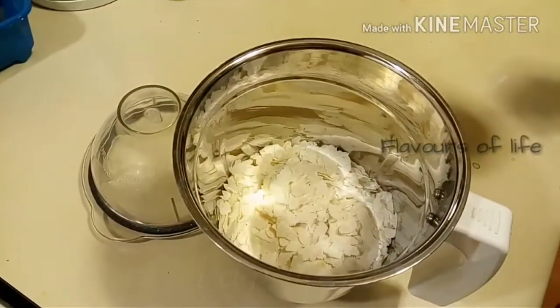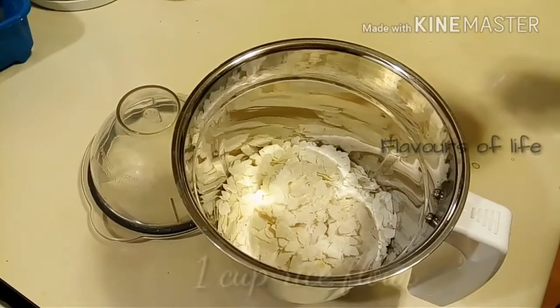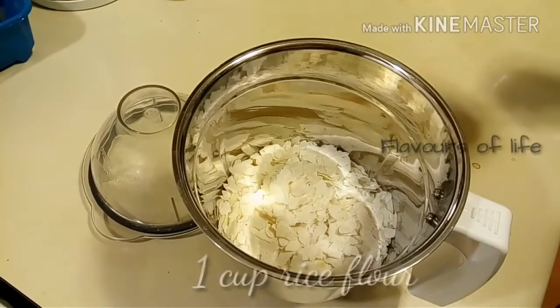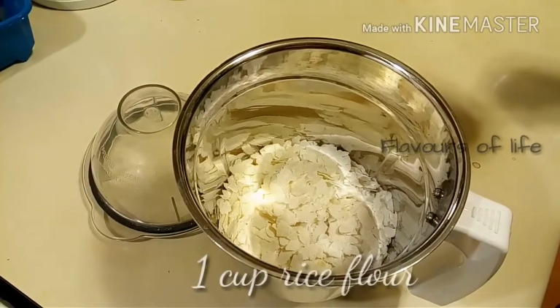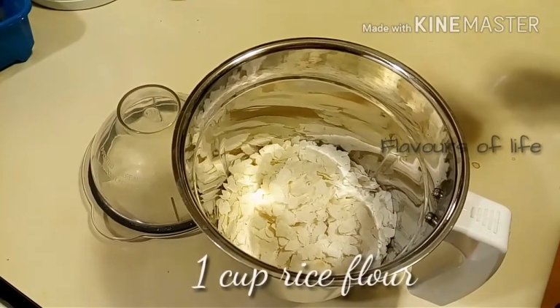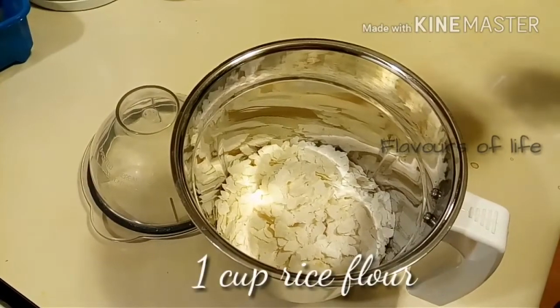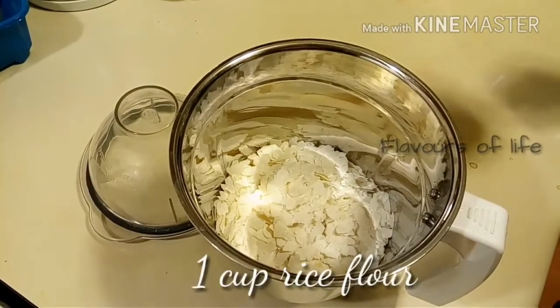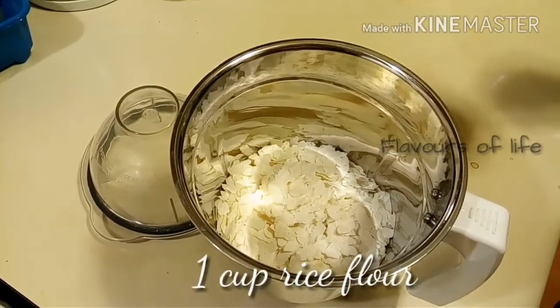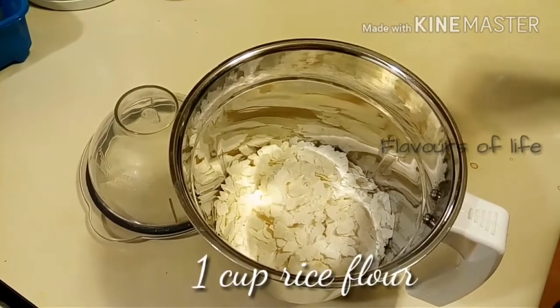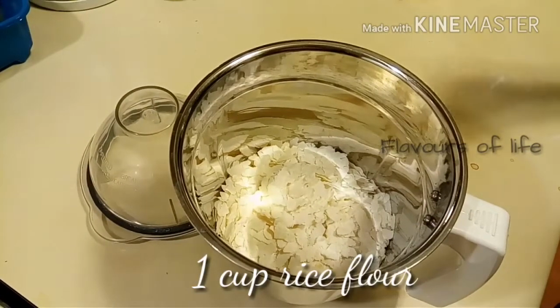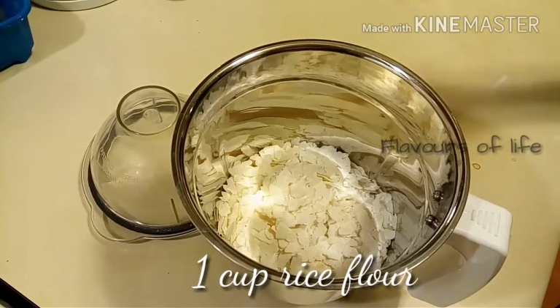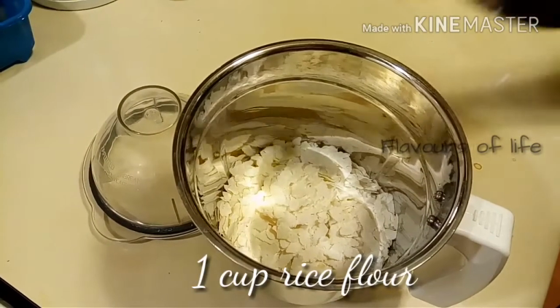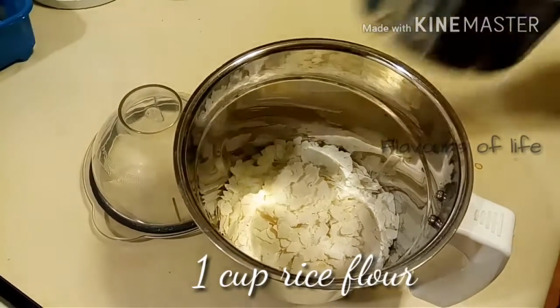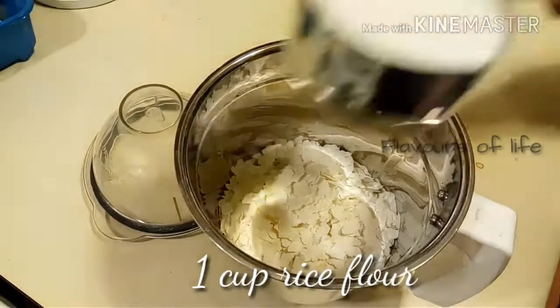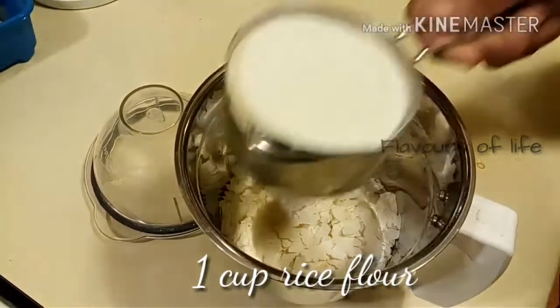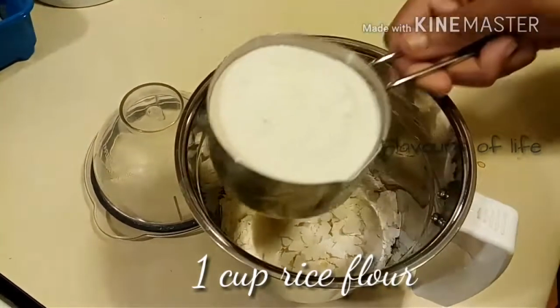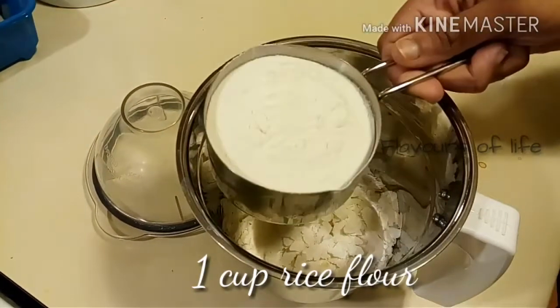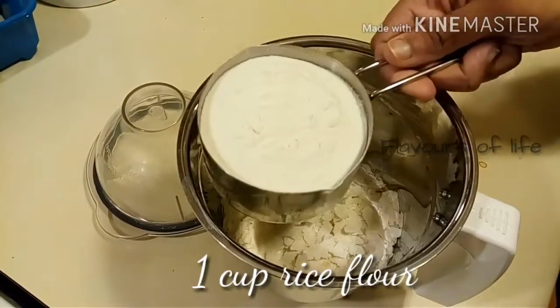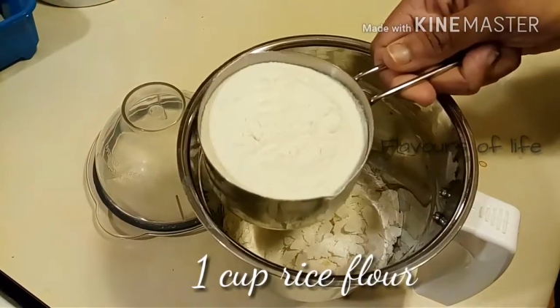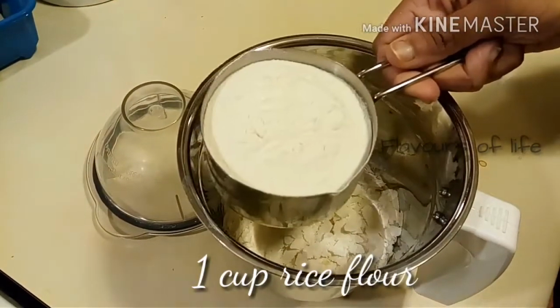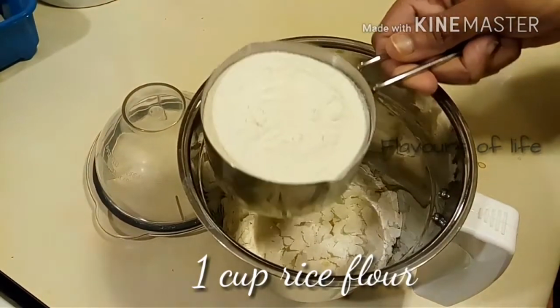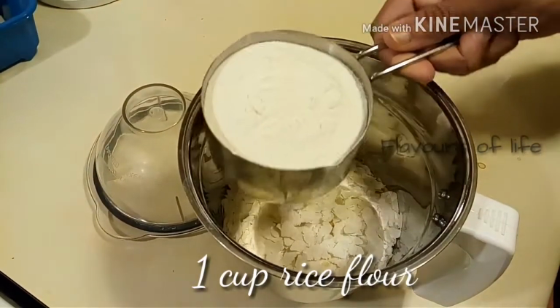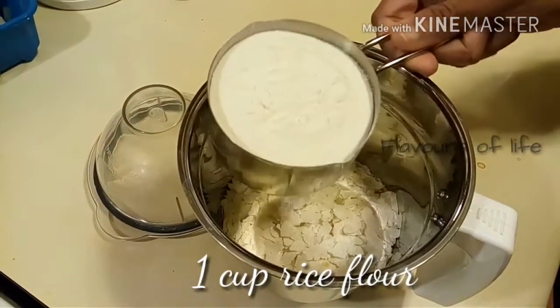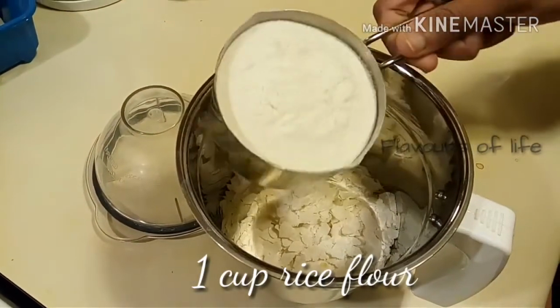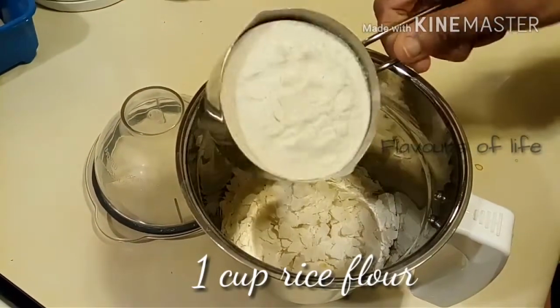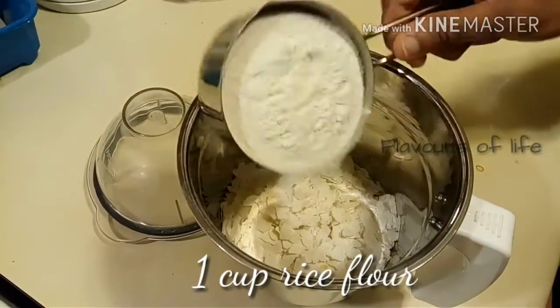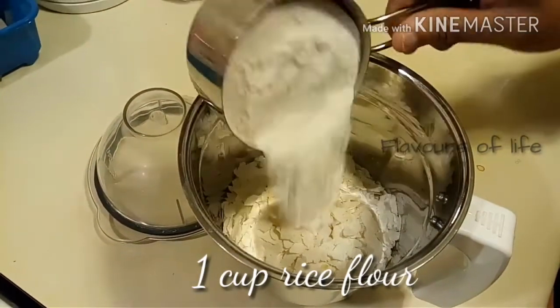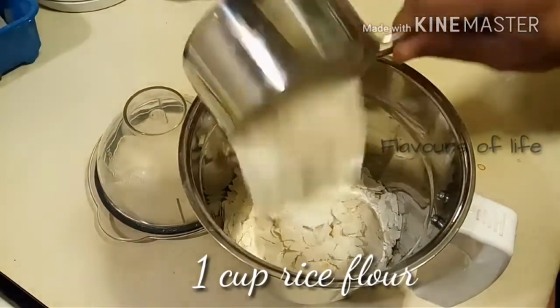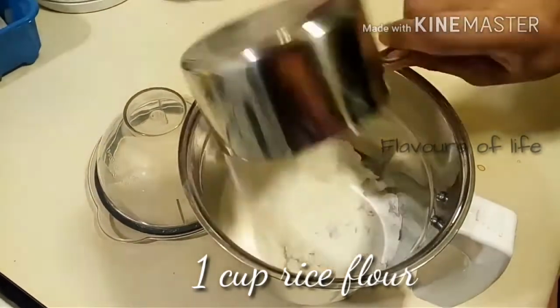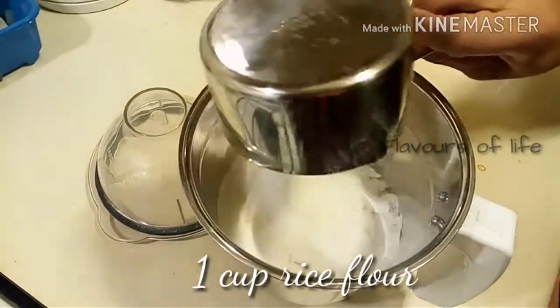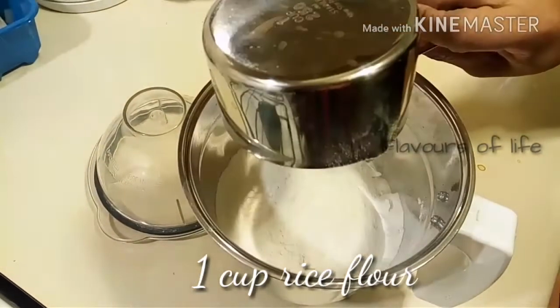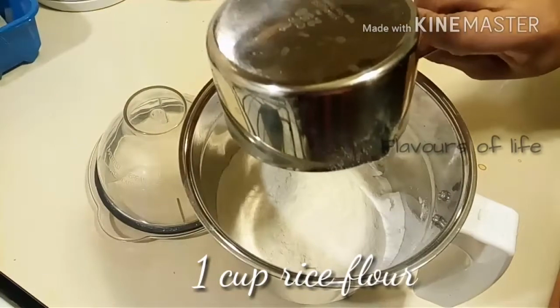In the same cup we are going to measure one cup of rice flour. This is normal rice flour — it's not roasted.